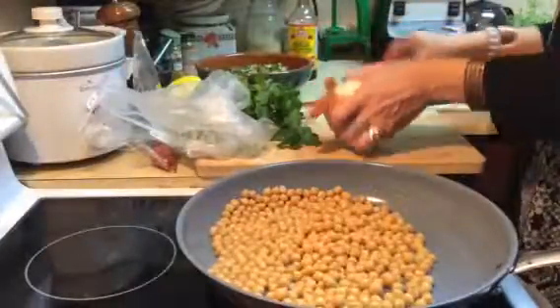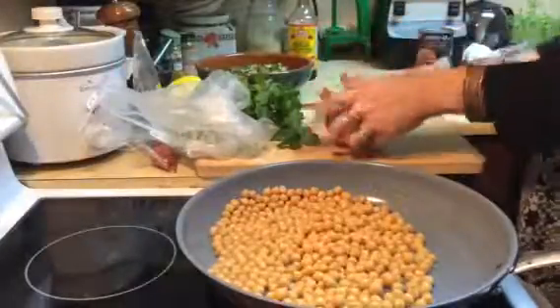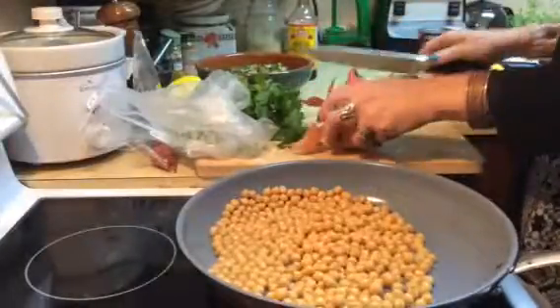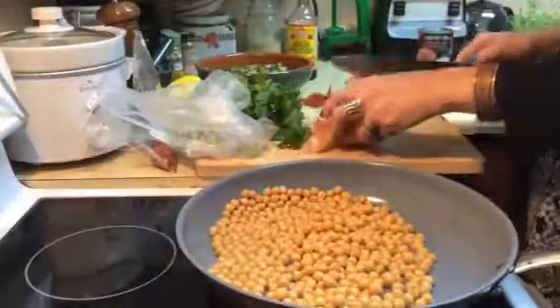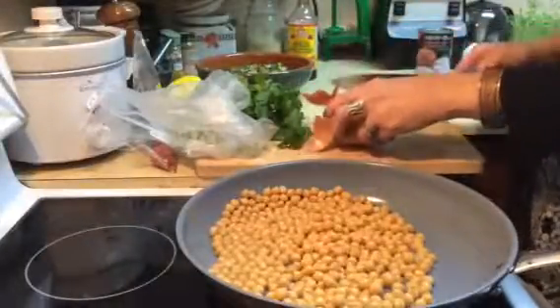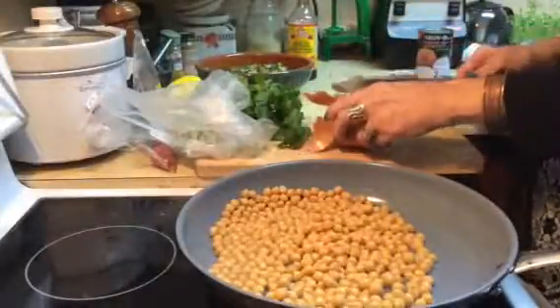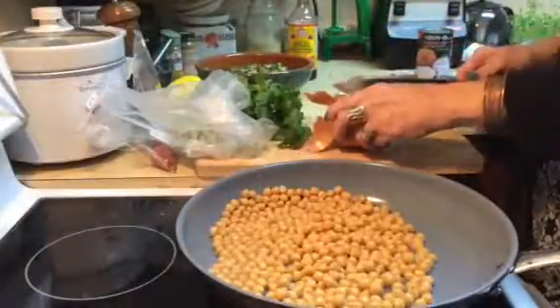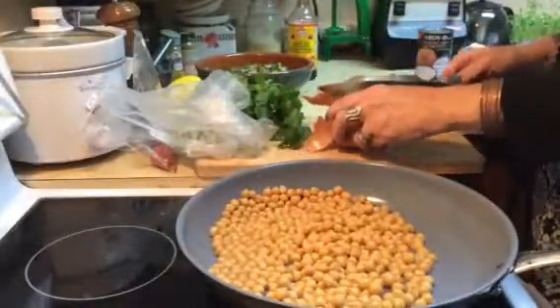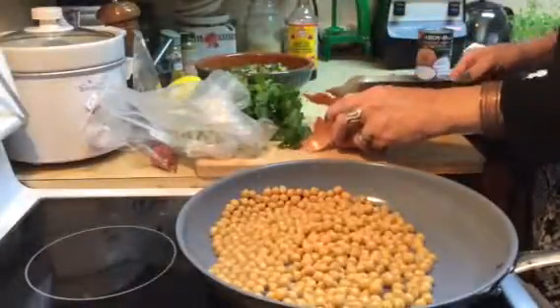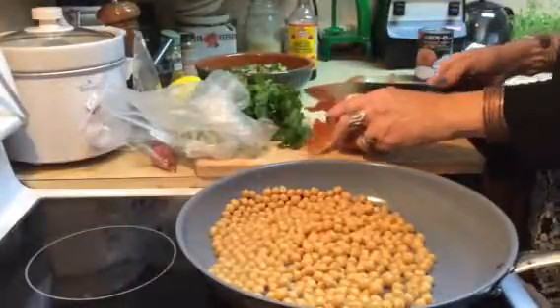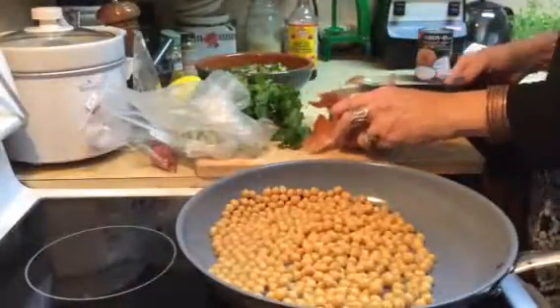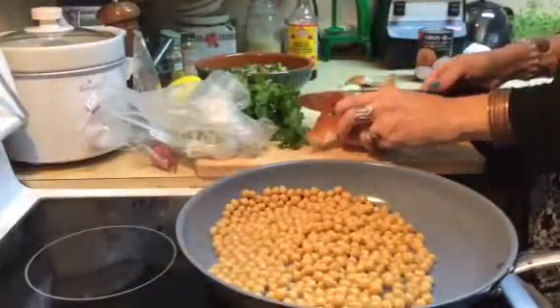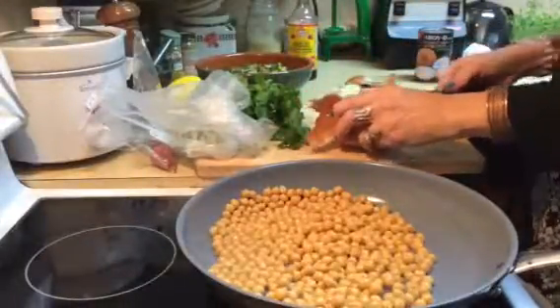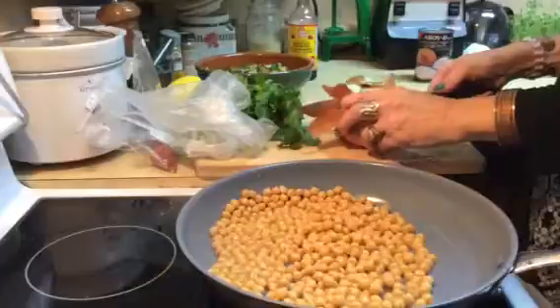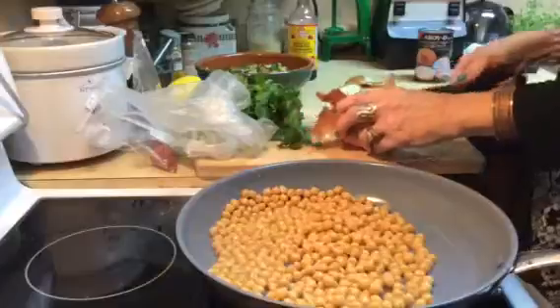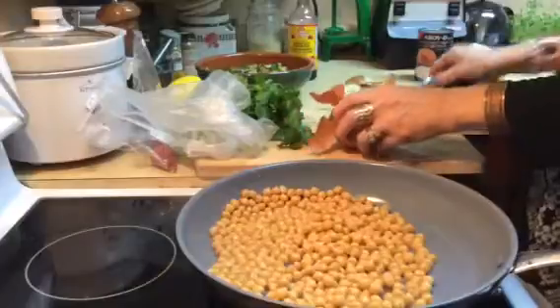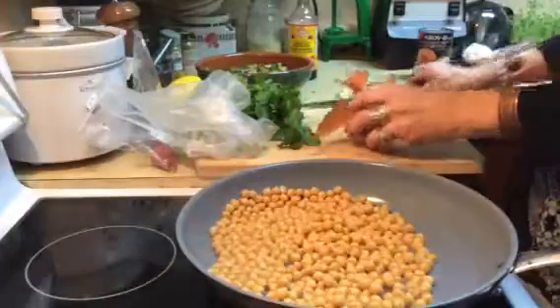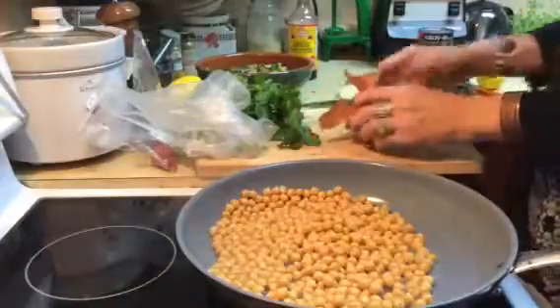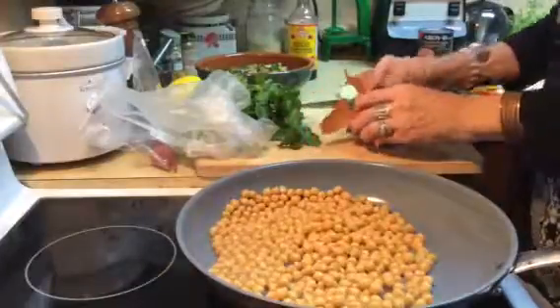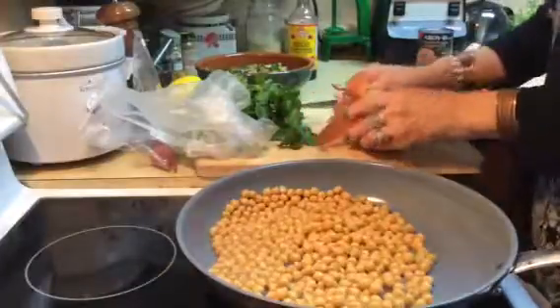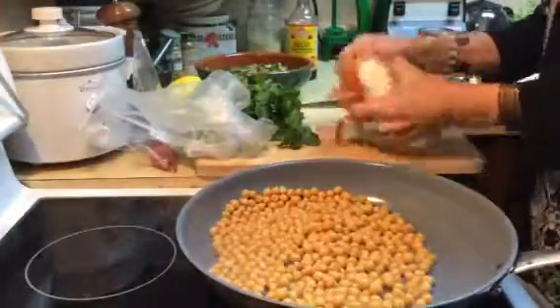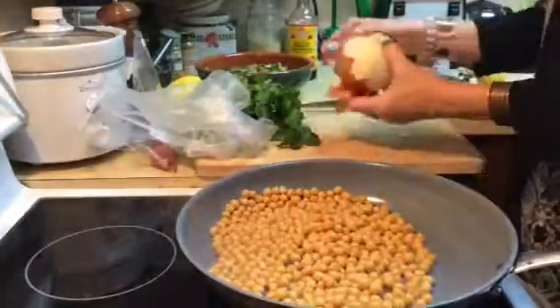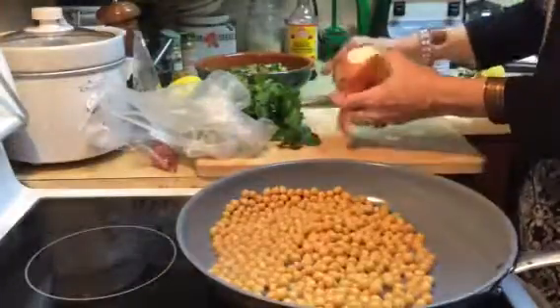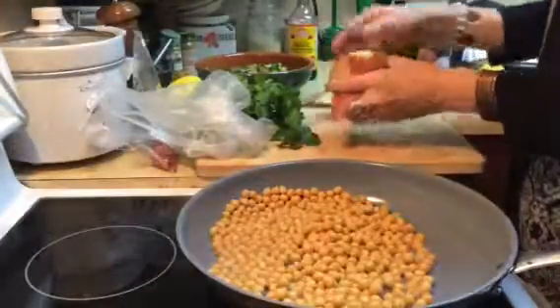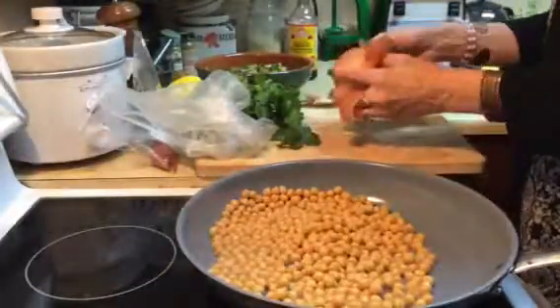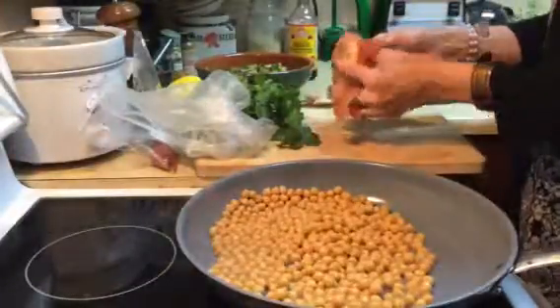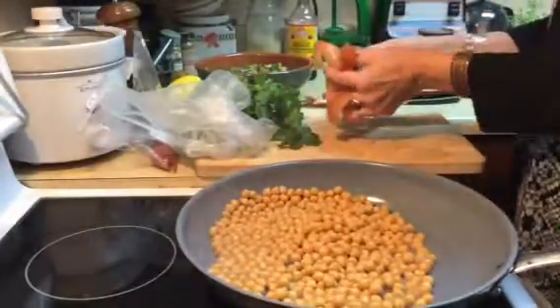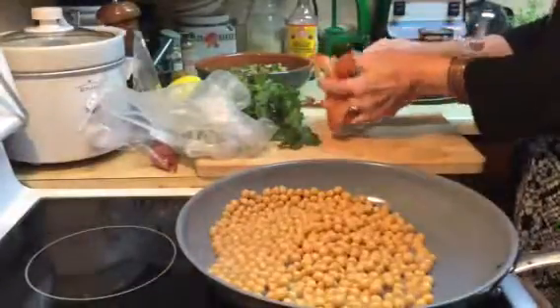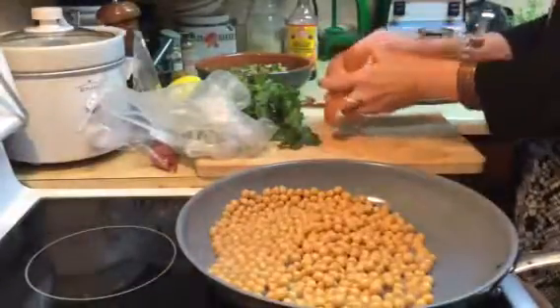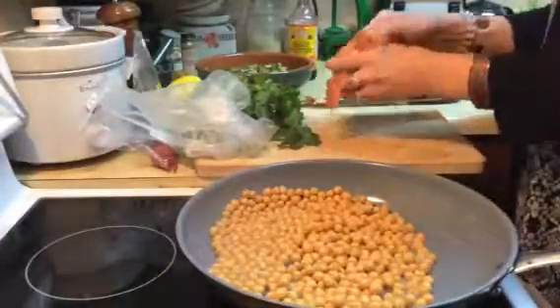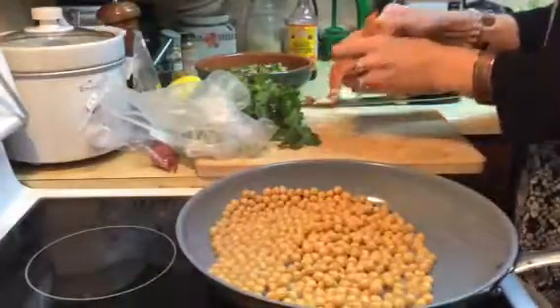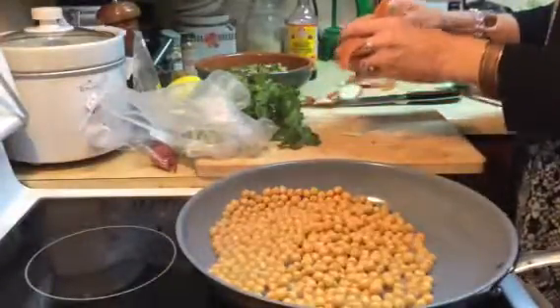I am going to use a few canned things. Every once in a while in life you need to use a few canned things.